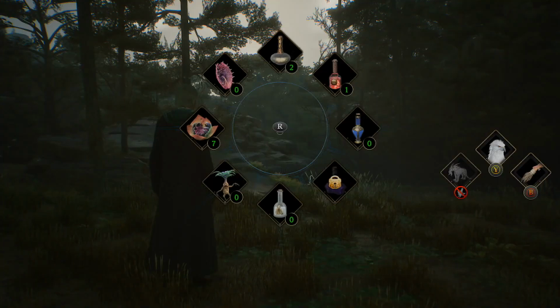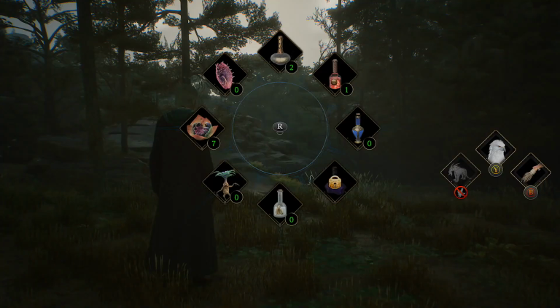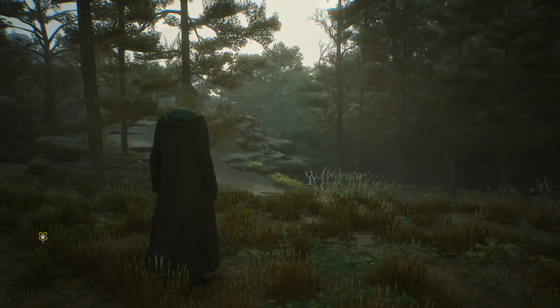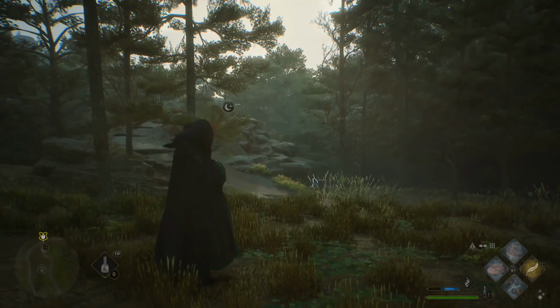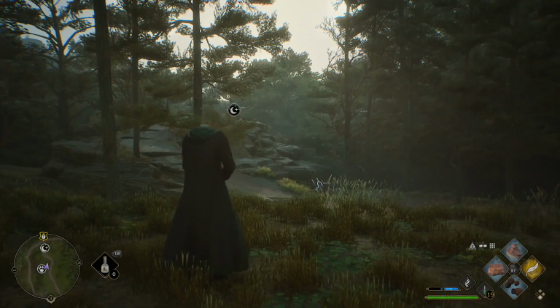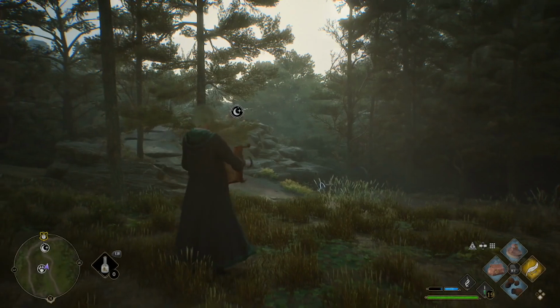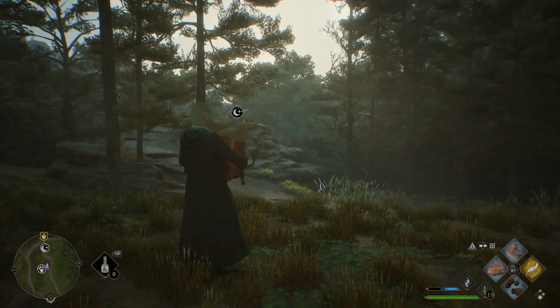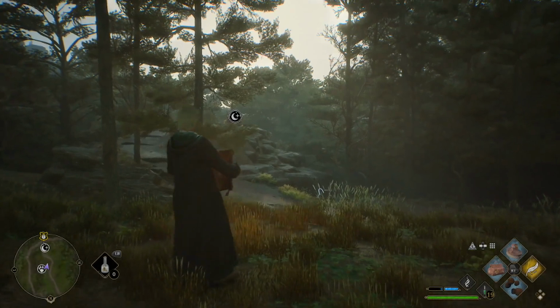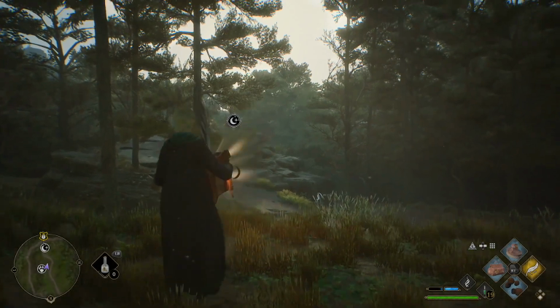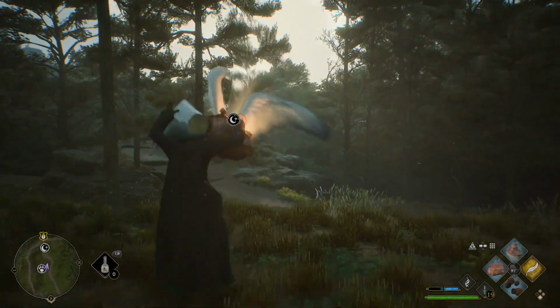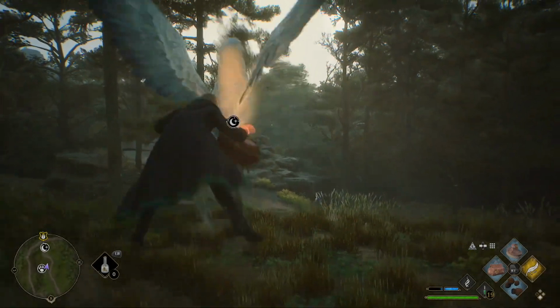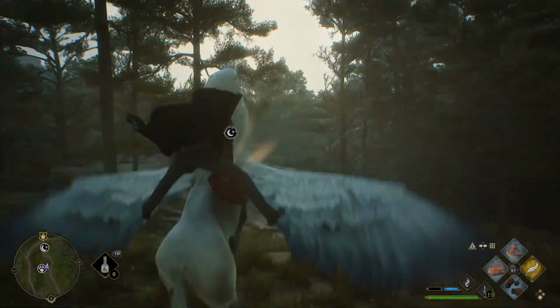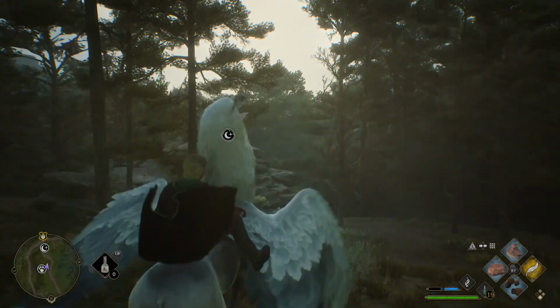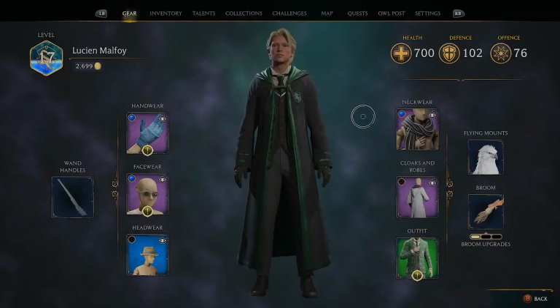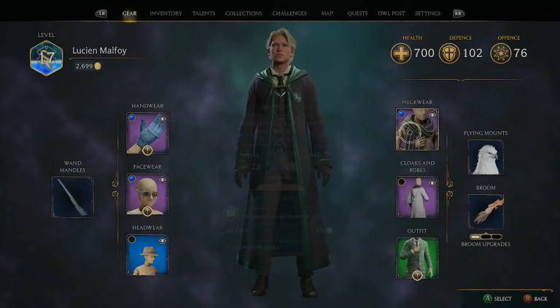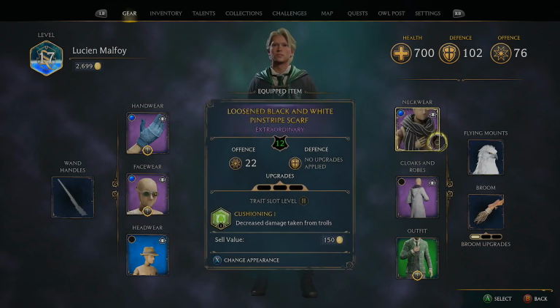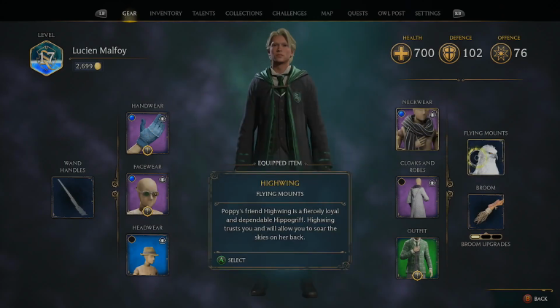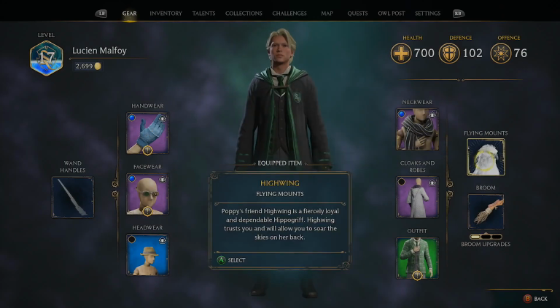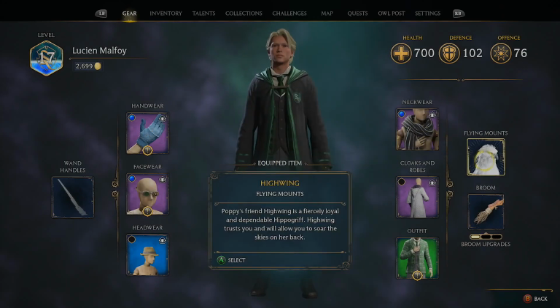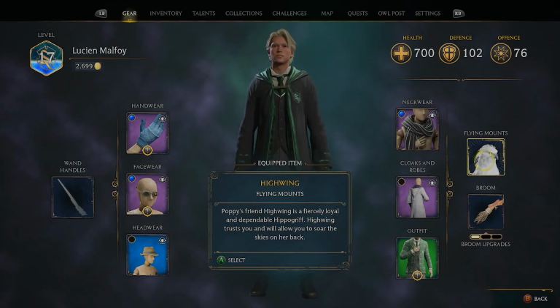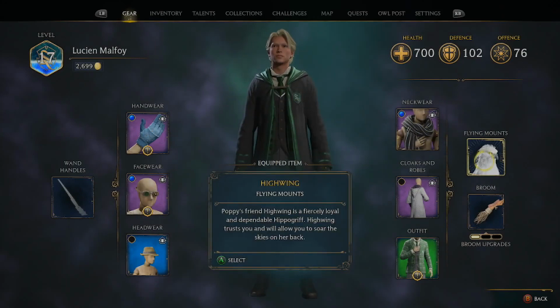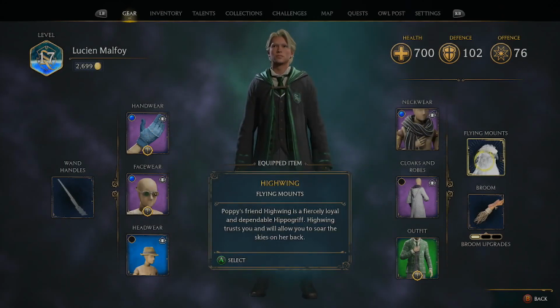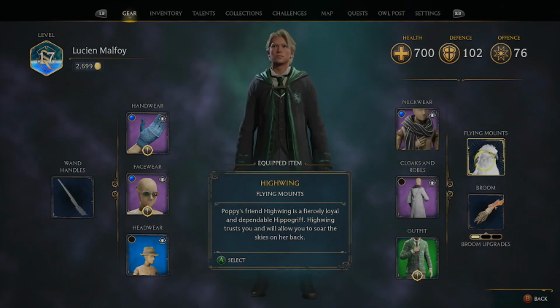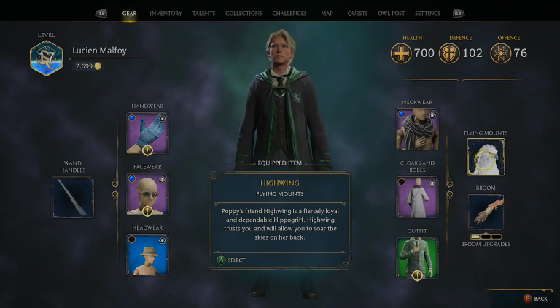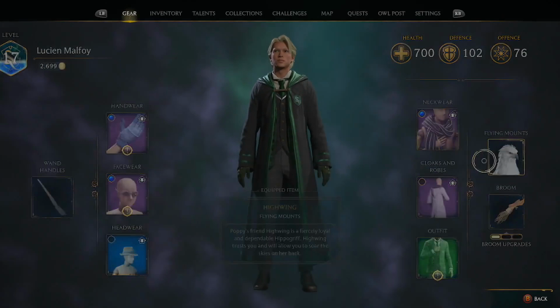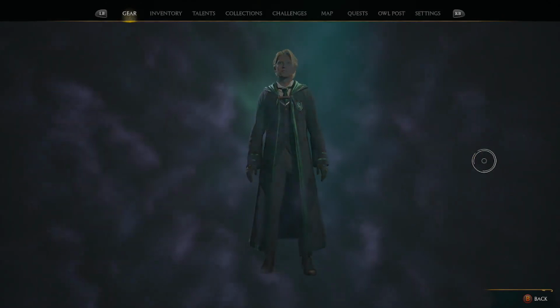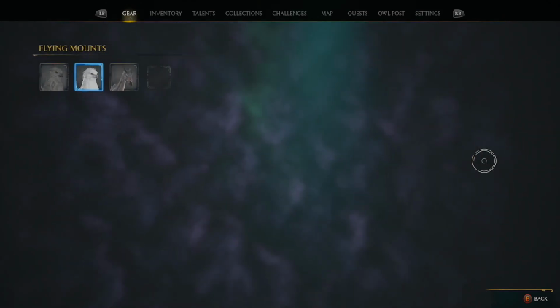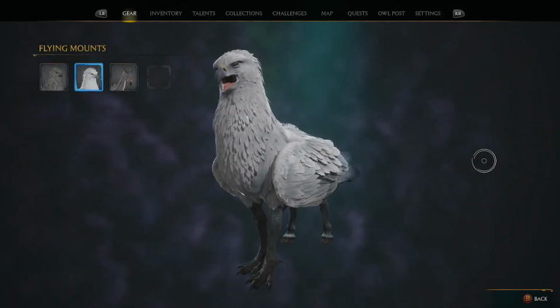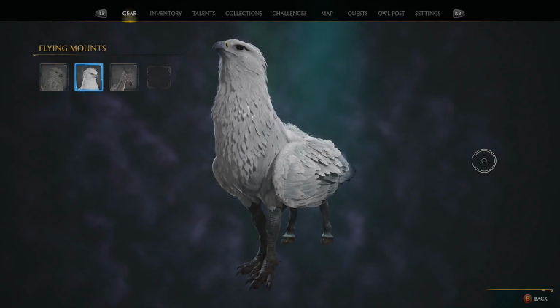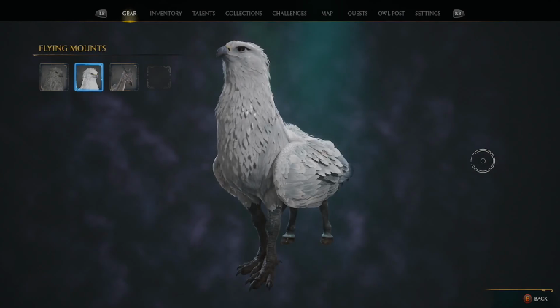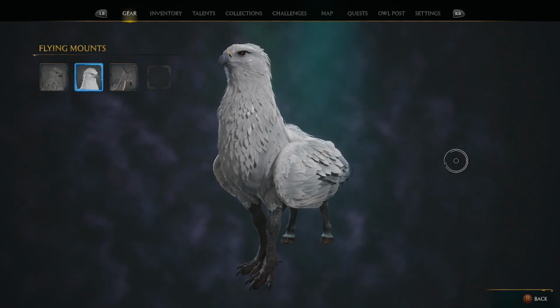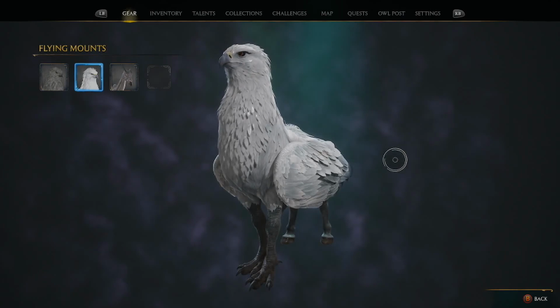Flying mounts can be used from the same menu as using a broom, and you can switch your flying mount, if you have others, by swapping them out in the gear menu.